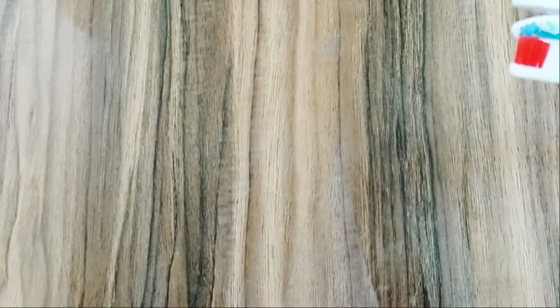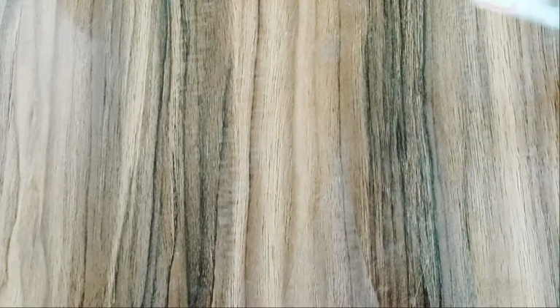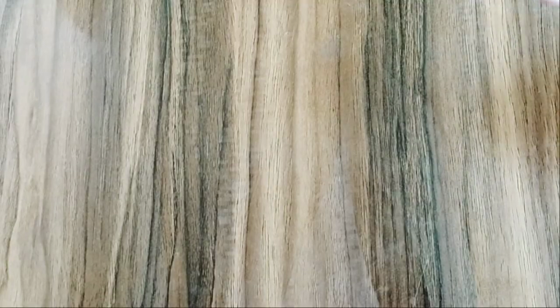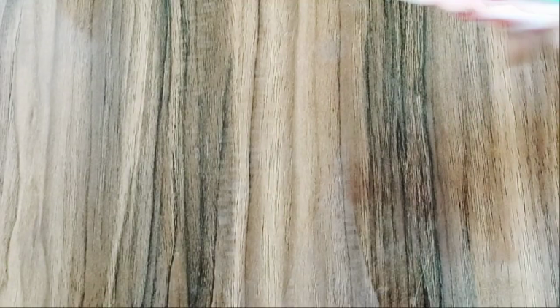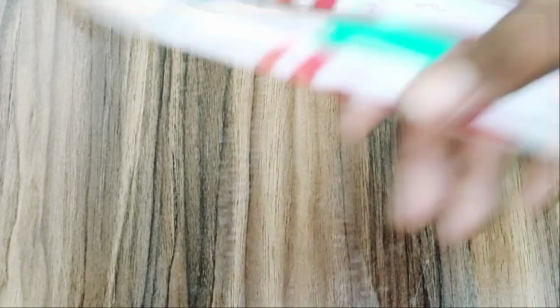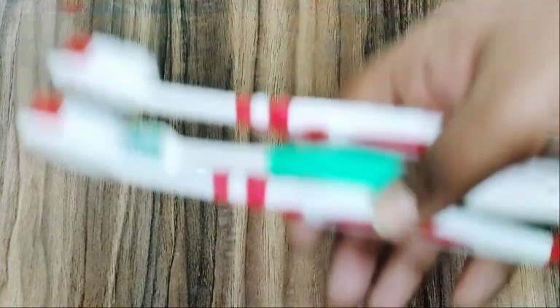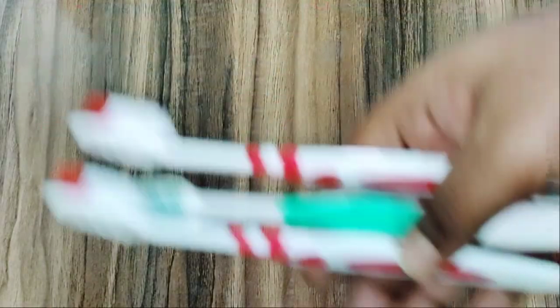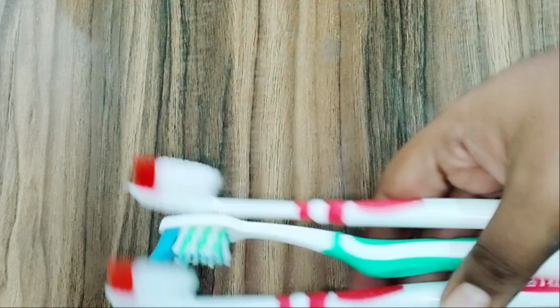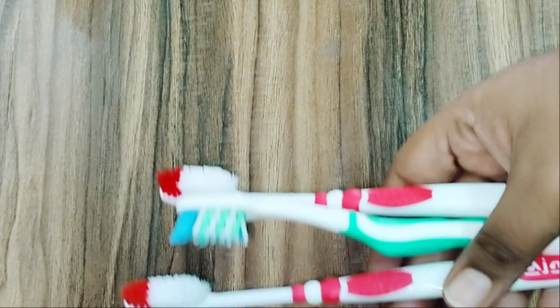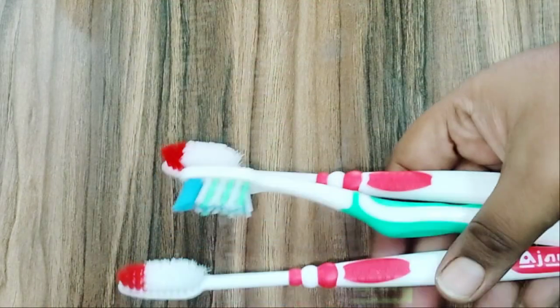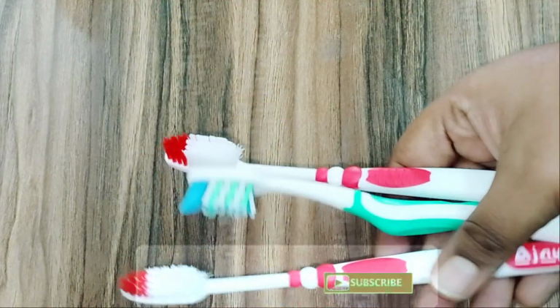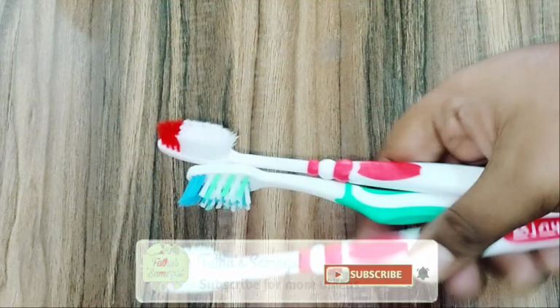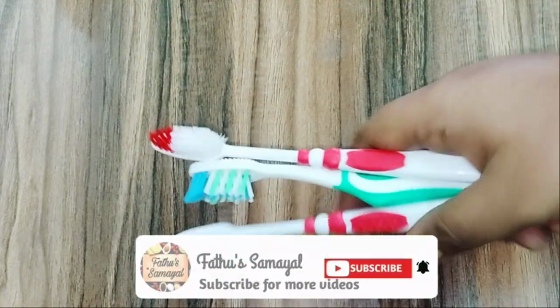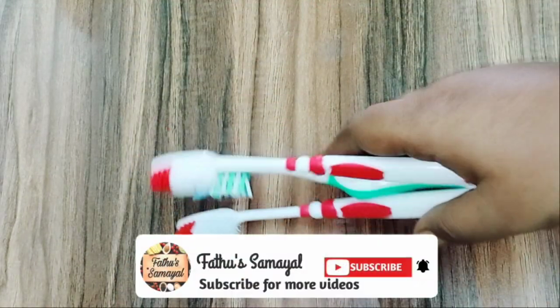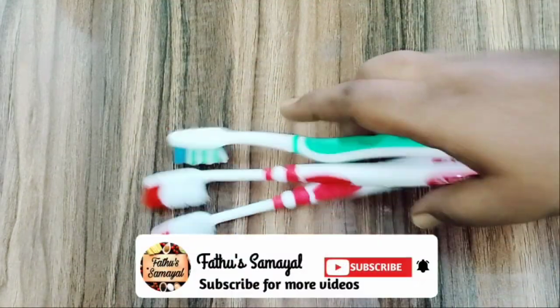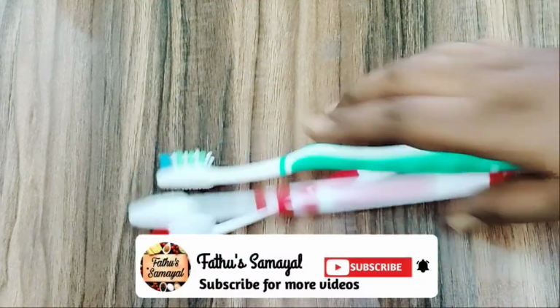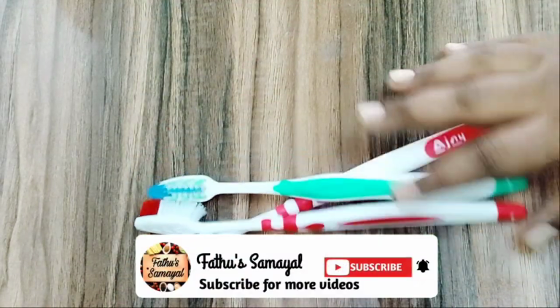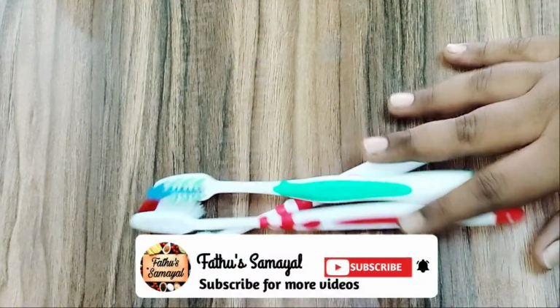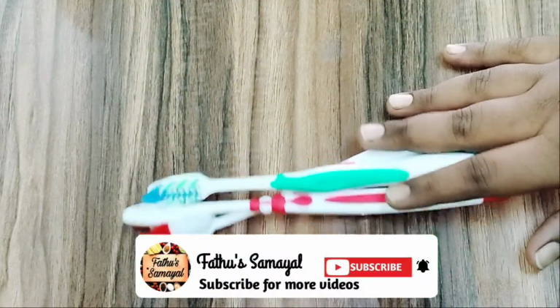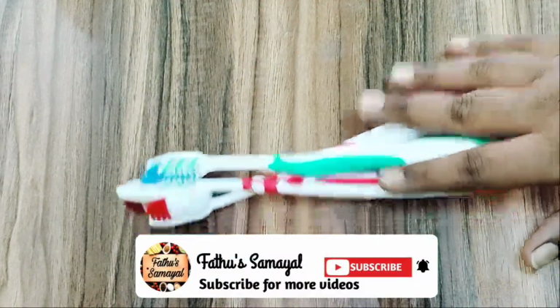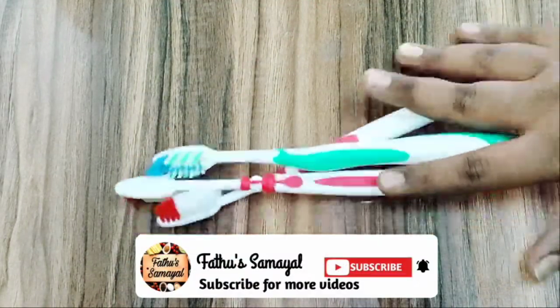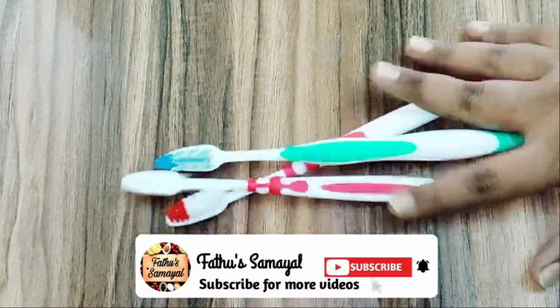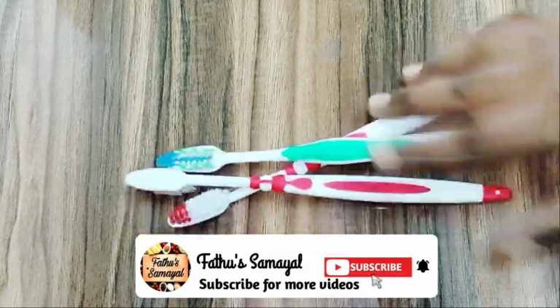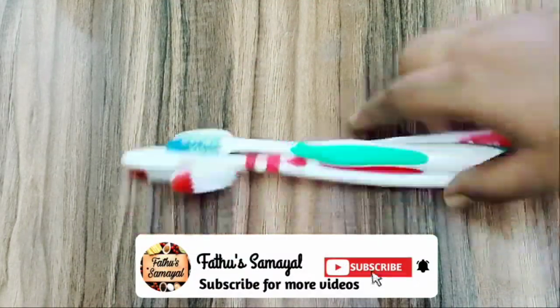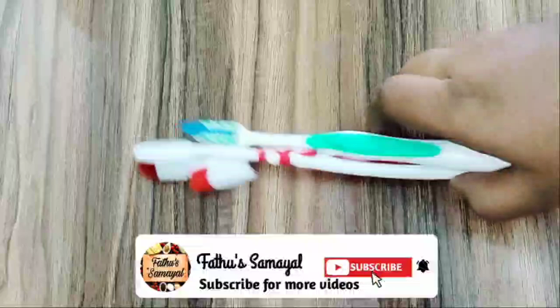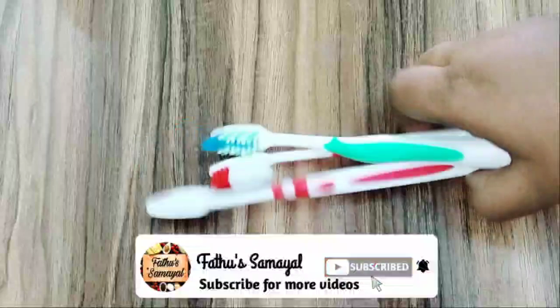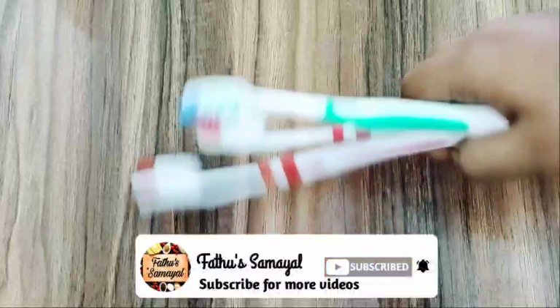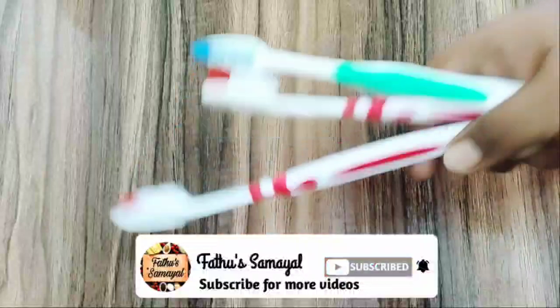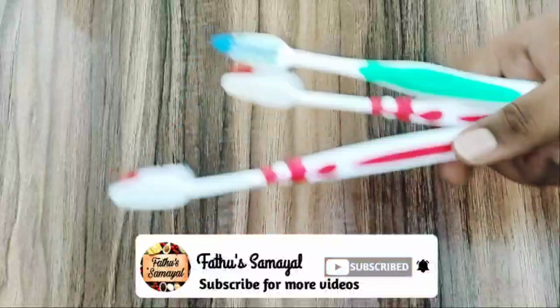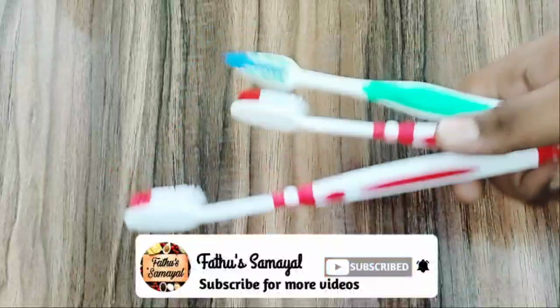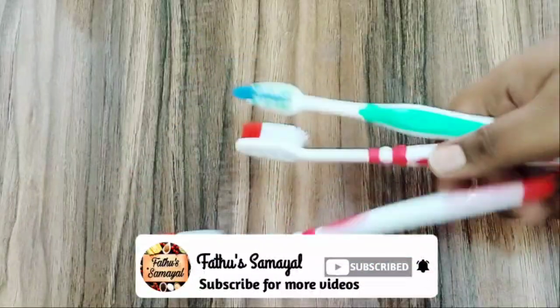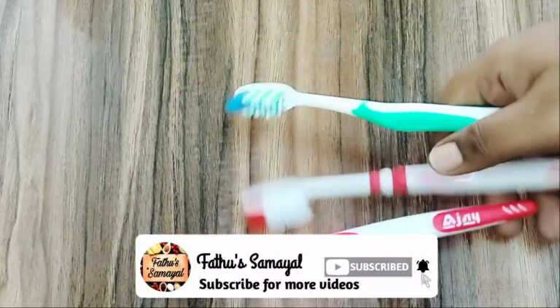Hello friends! Welcome to Fatou Samayal. Let's talk about Fatou Samayal tips today.